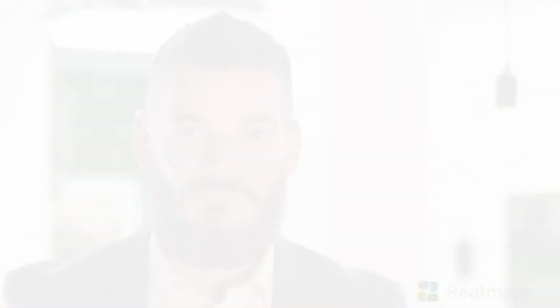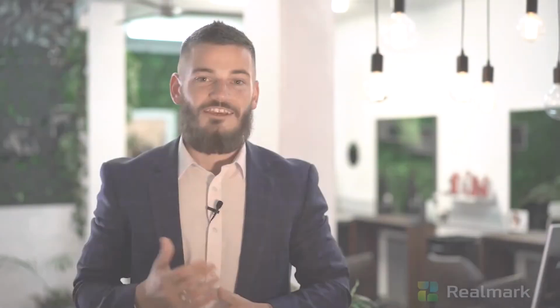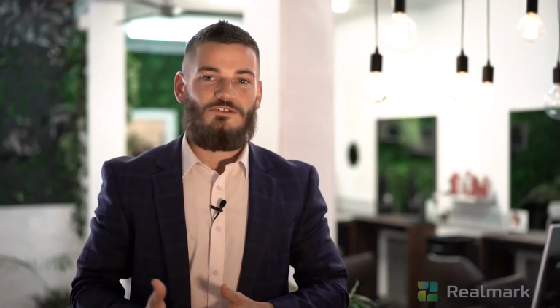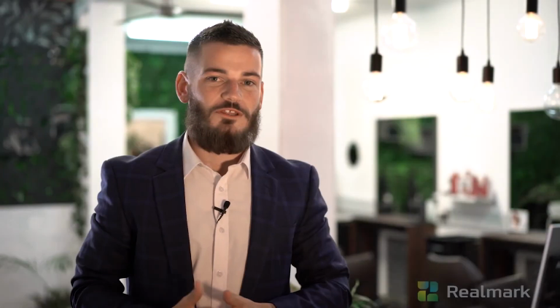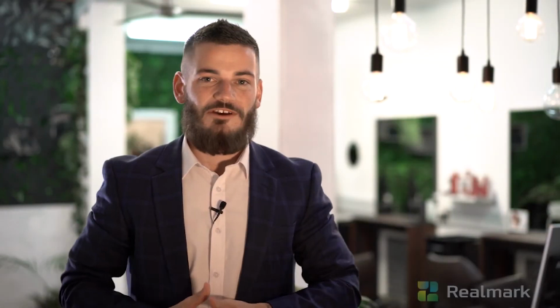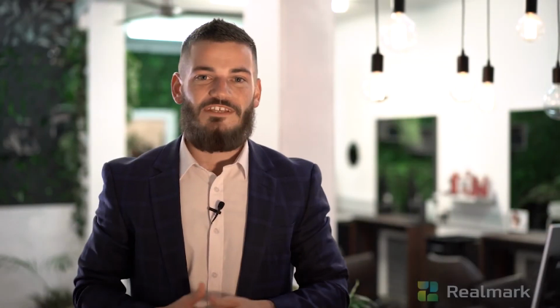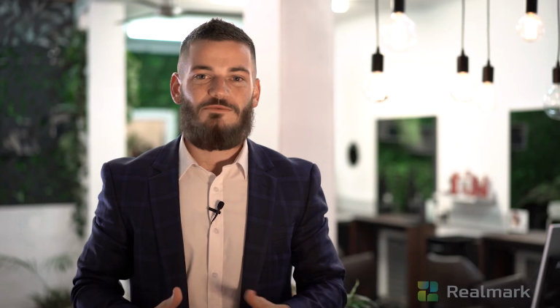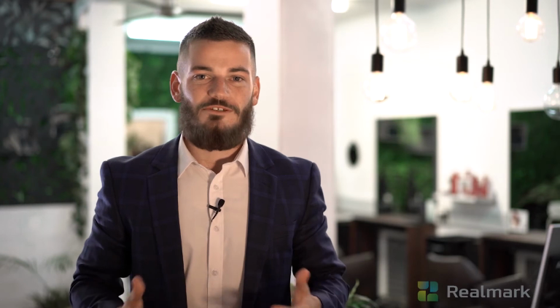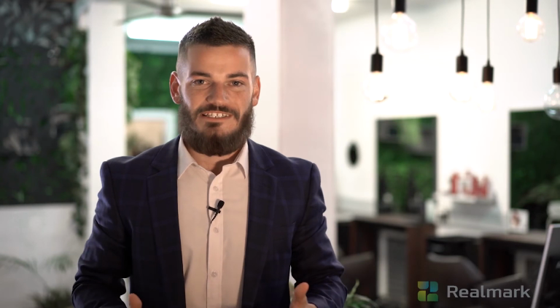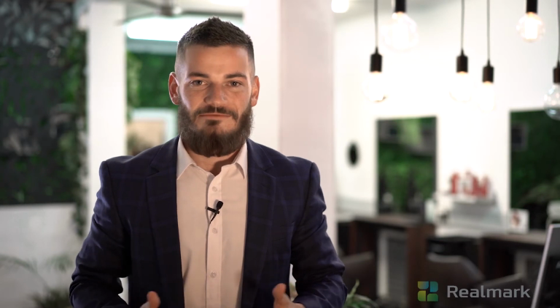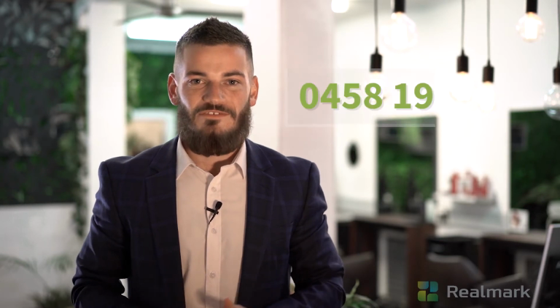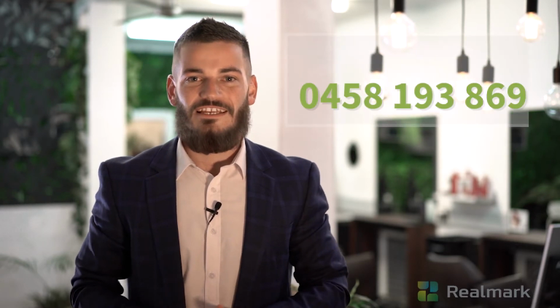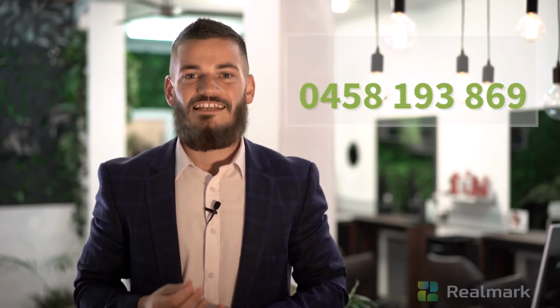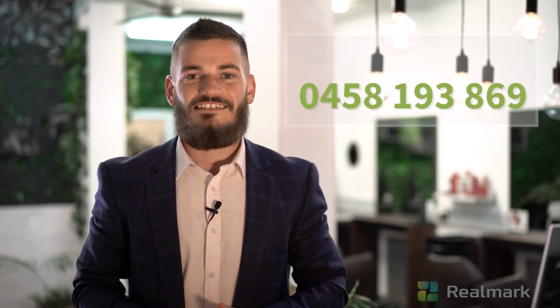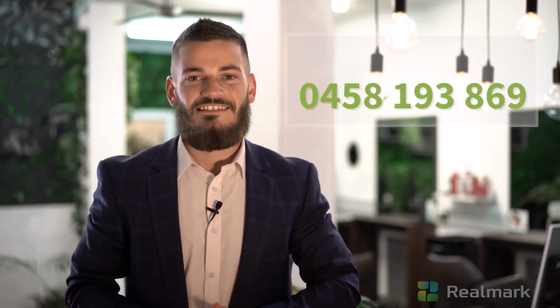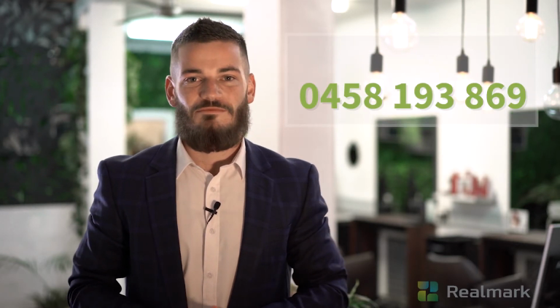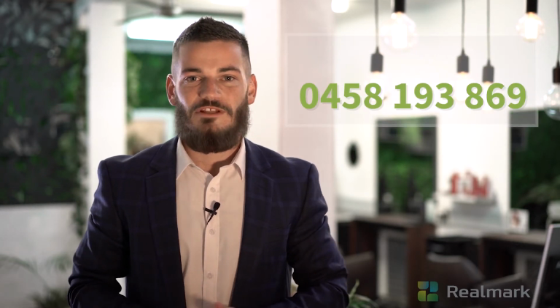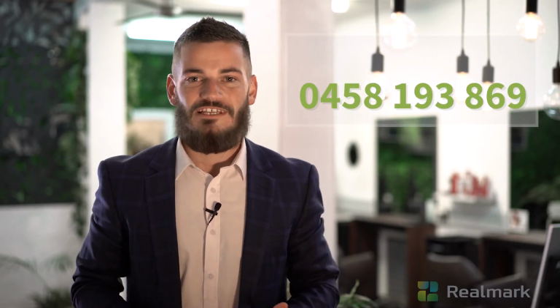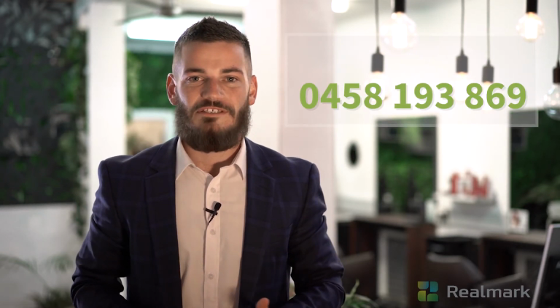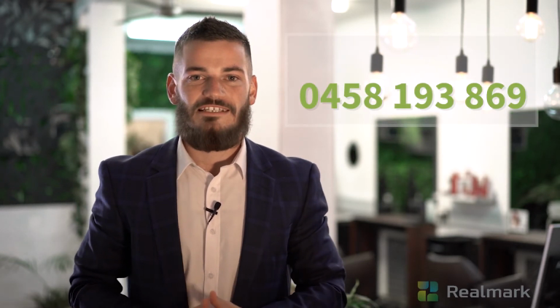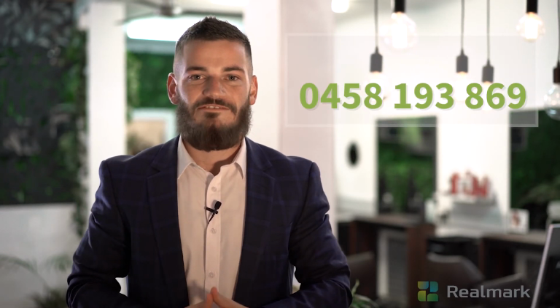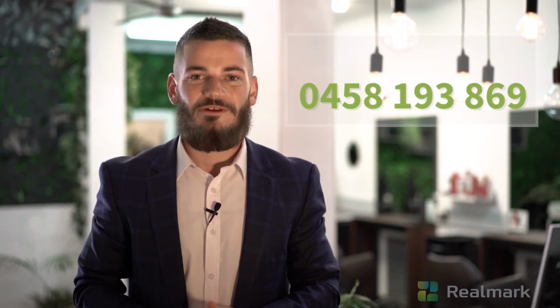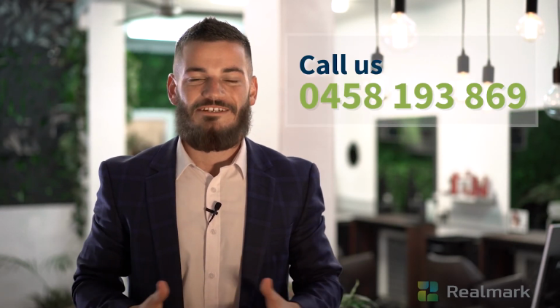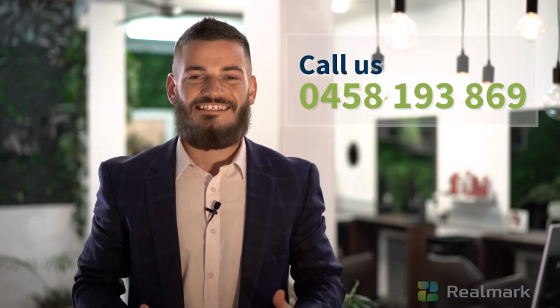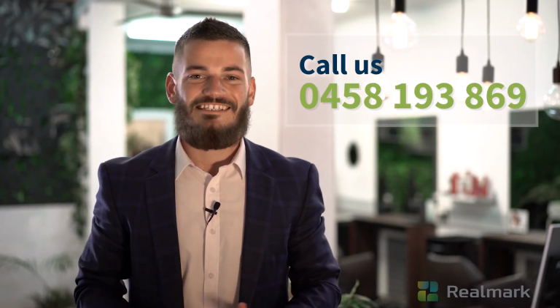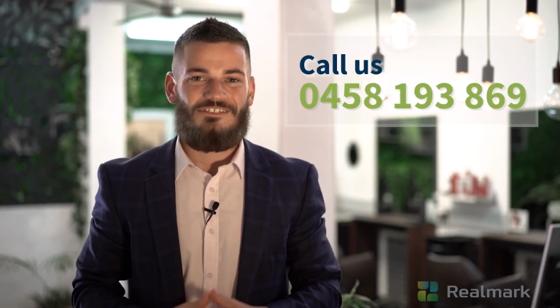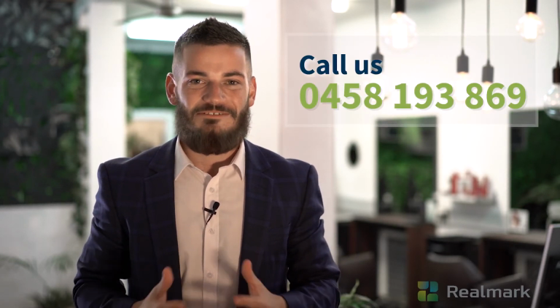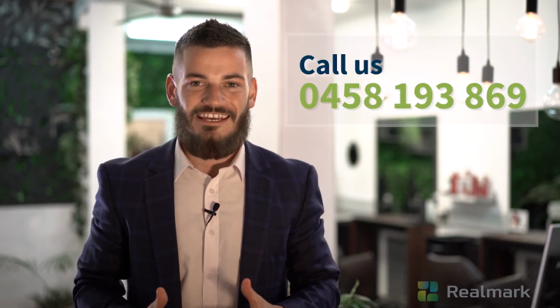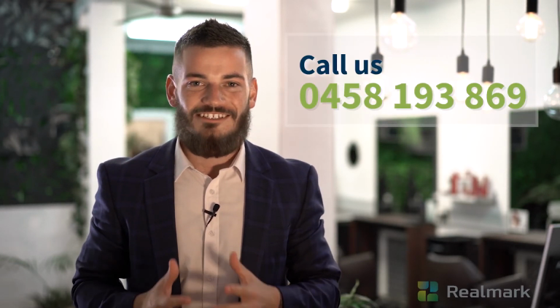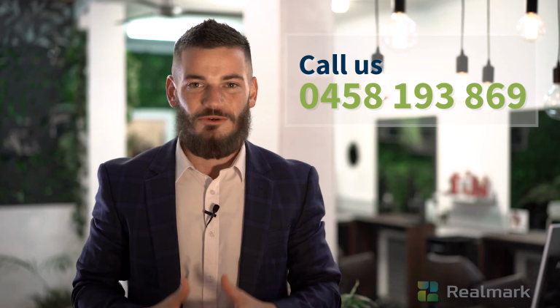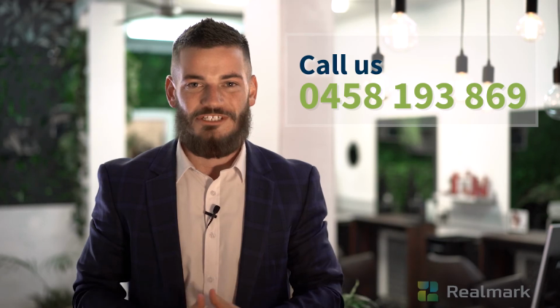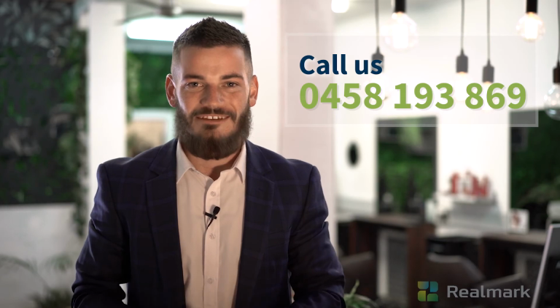Thank you for joining me on this week's Quick Tip. If you need any assistance from a real estate perspective, please don't hesitate to contact me, Jordan James.